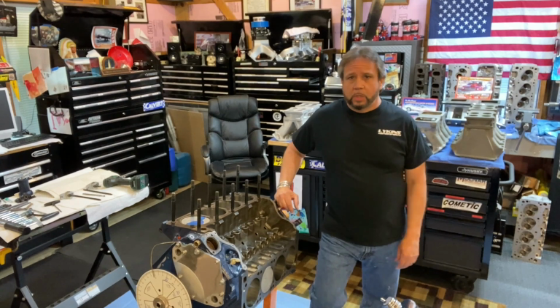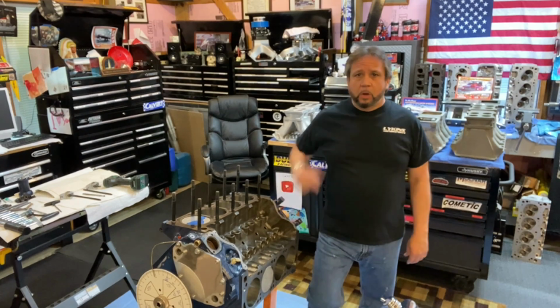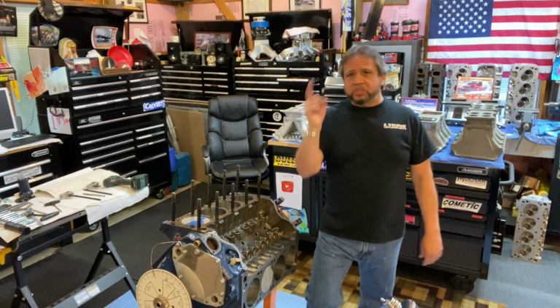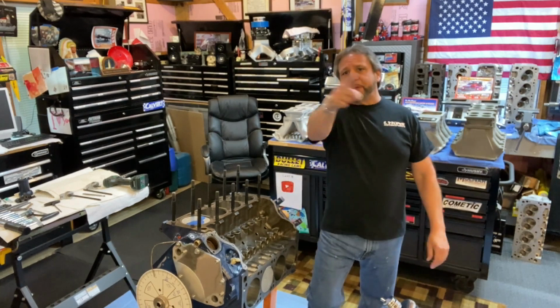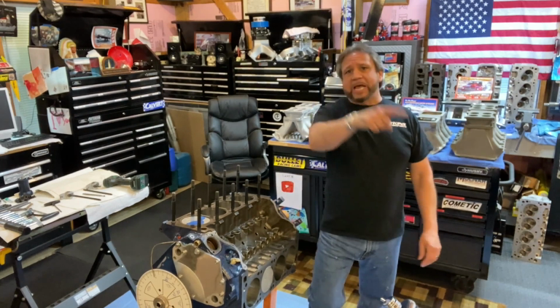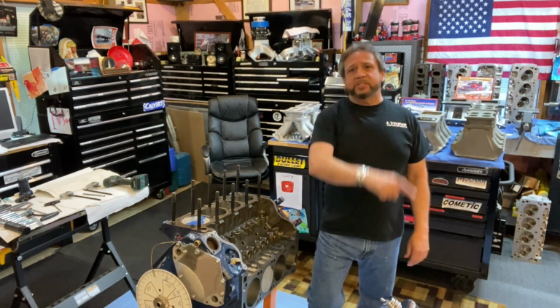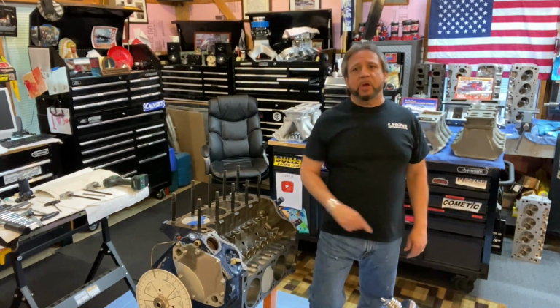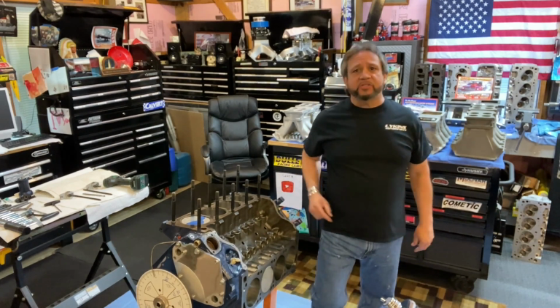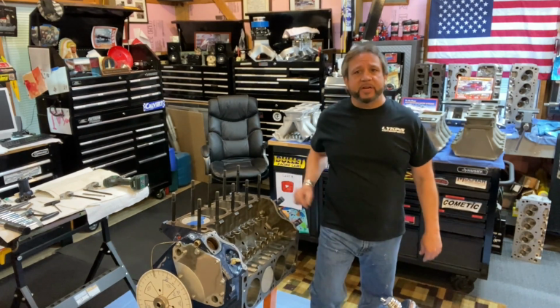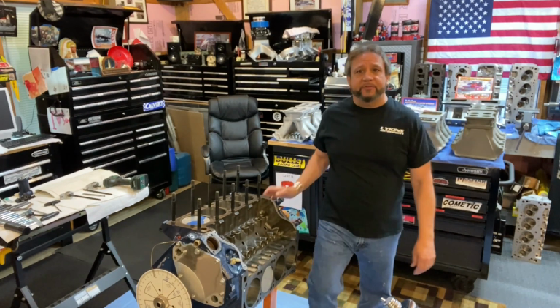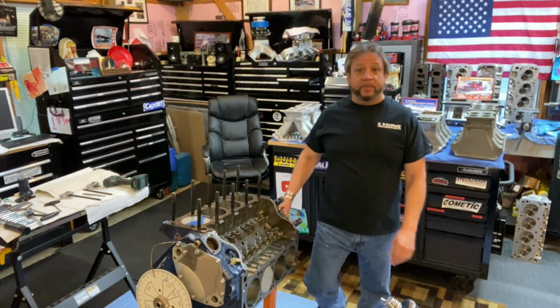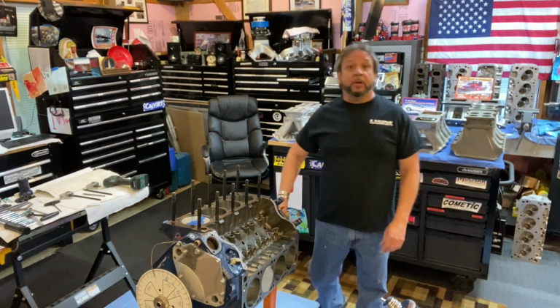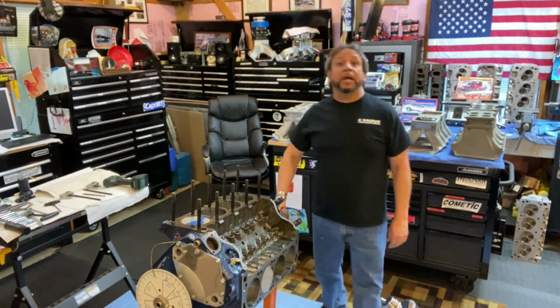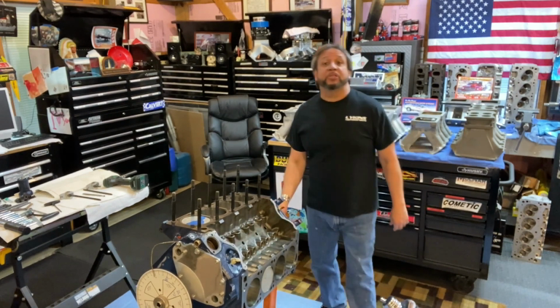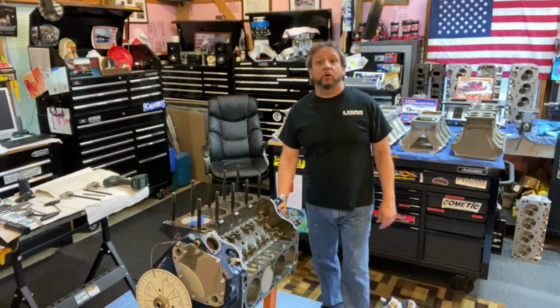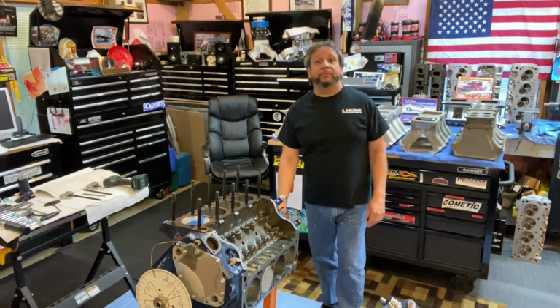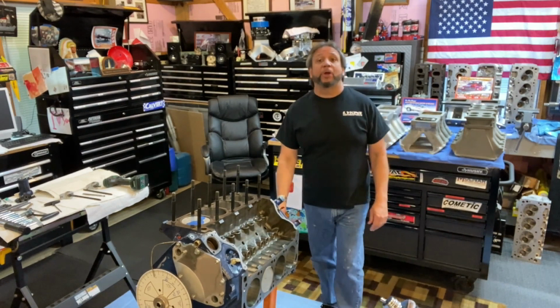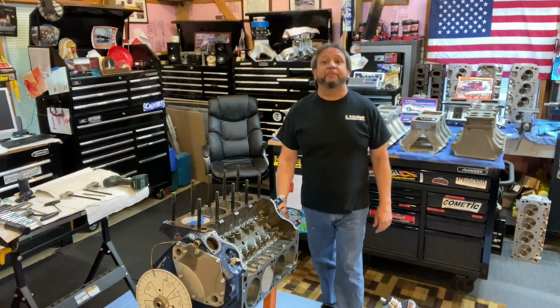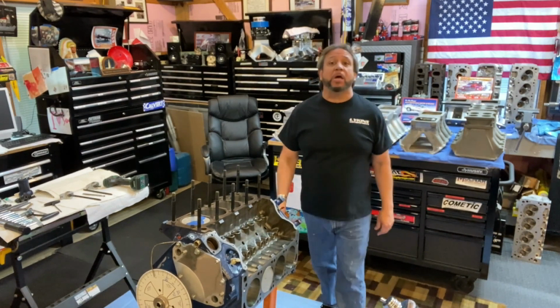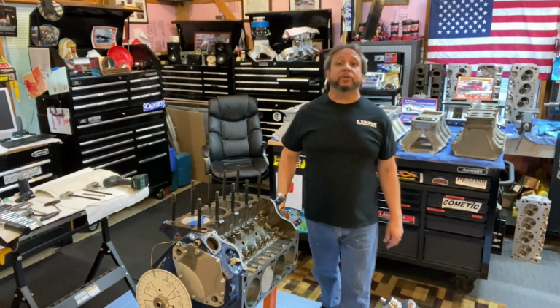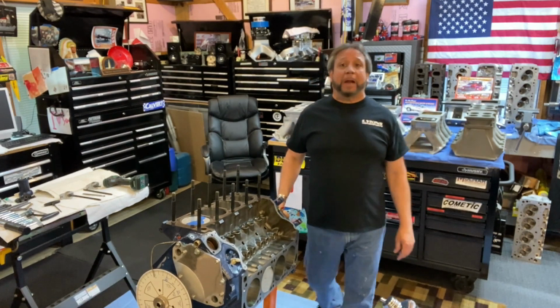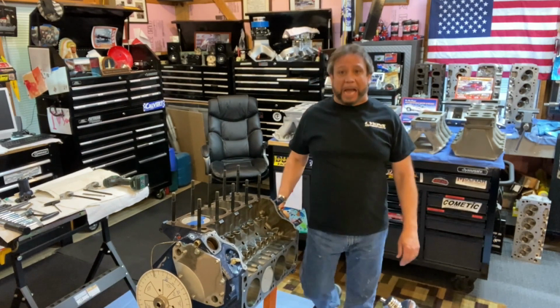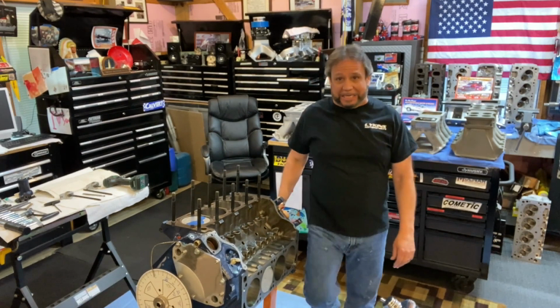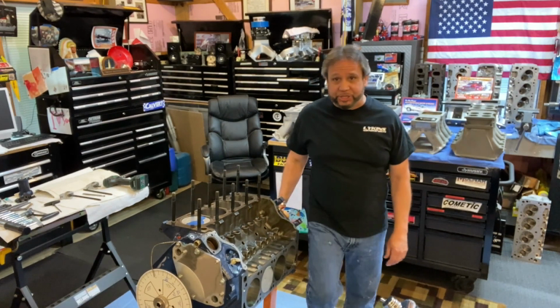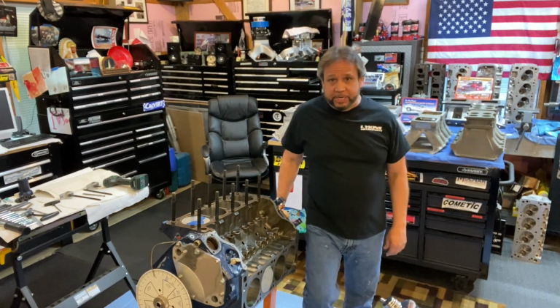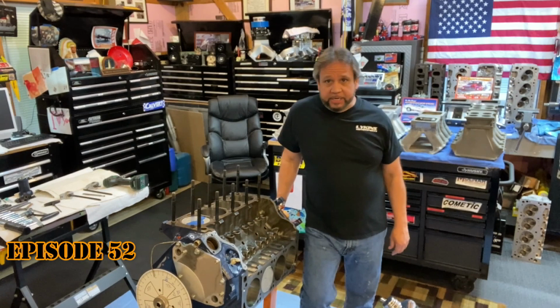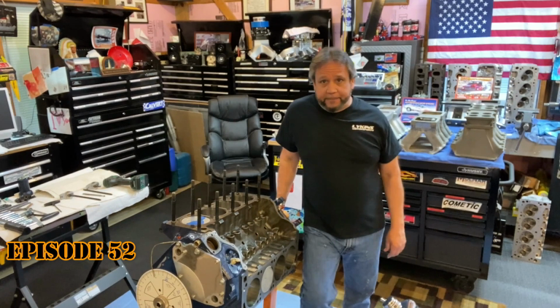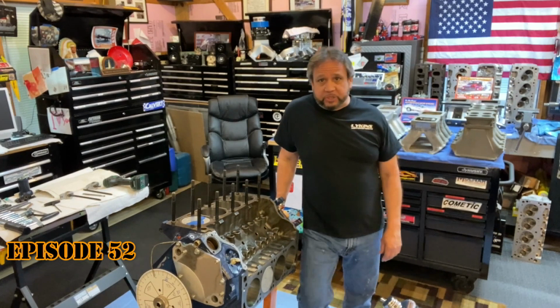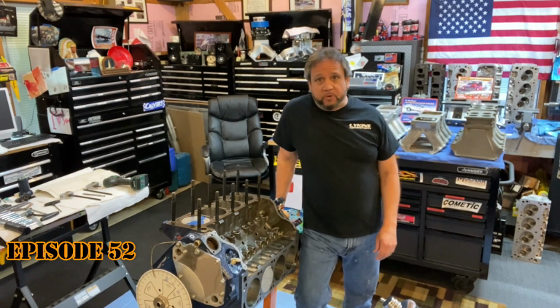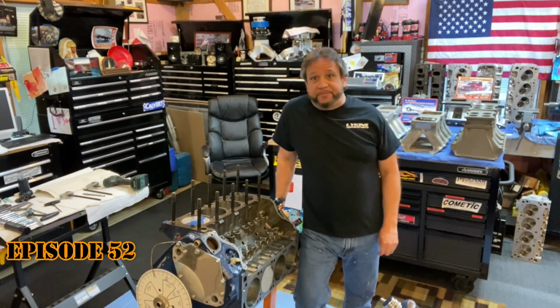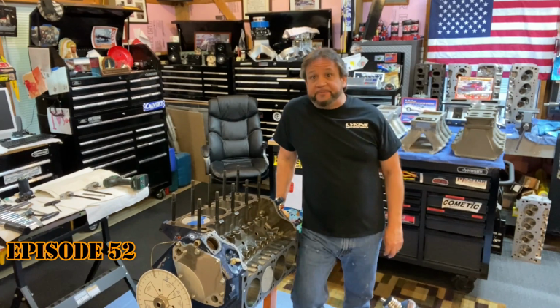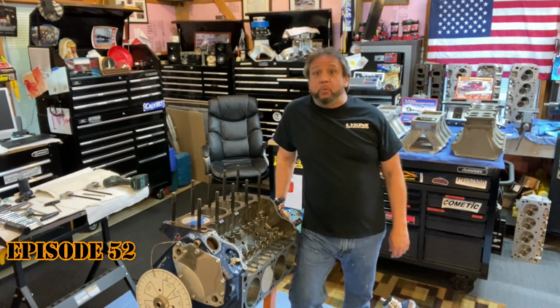What's up guys? Tim Halston here for another episode of Drag Boss Garage, episode 51.